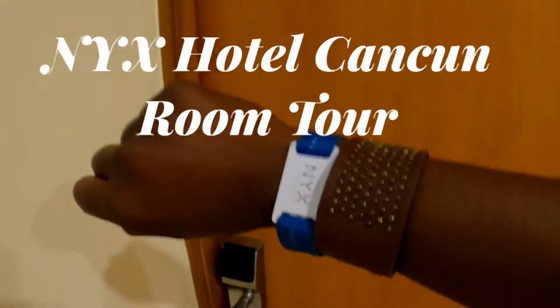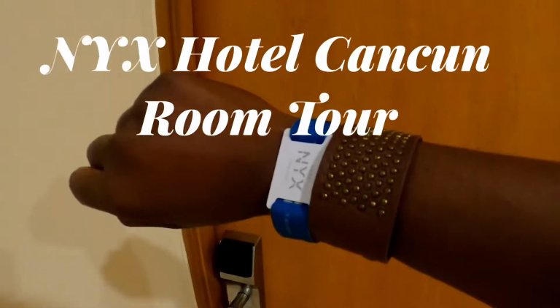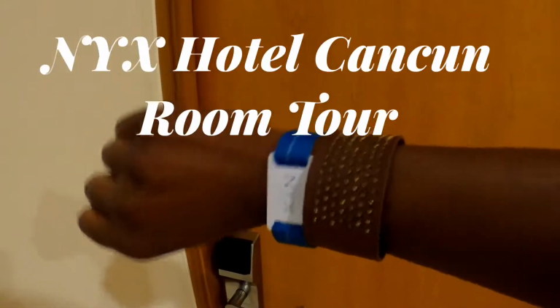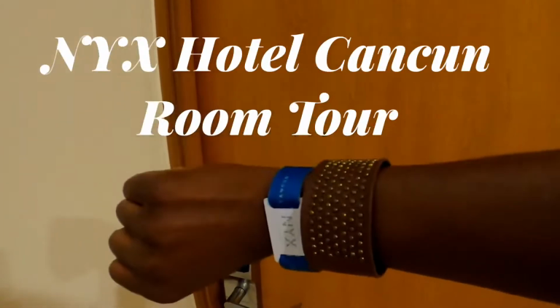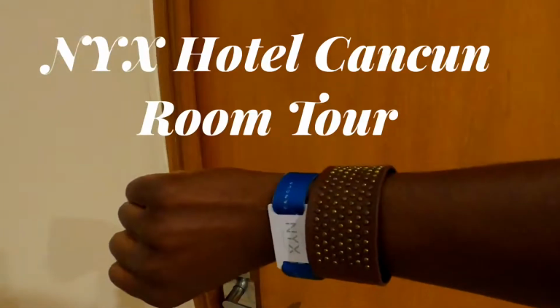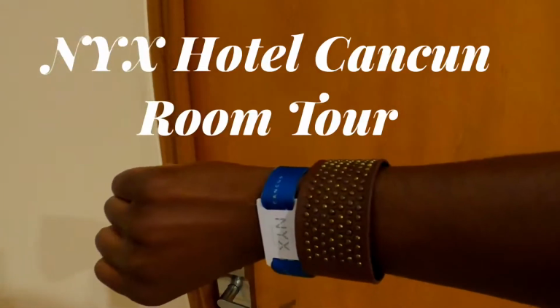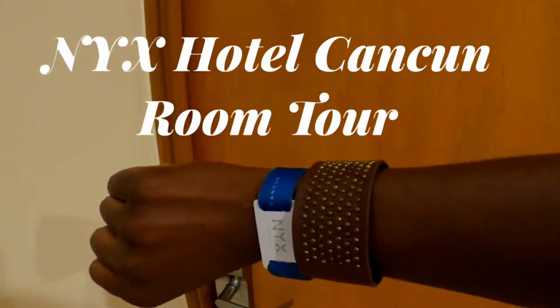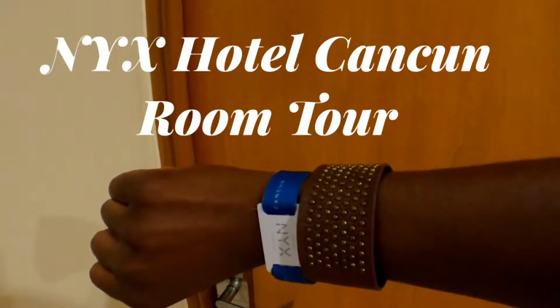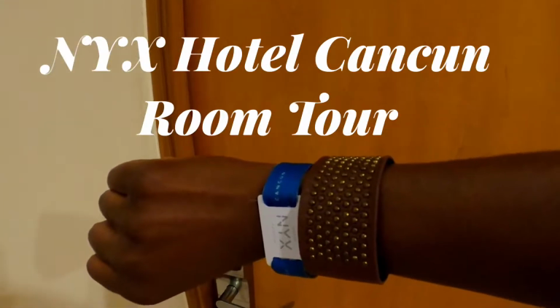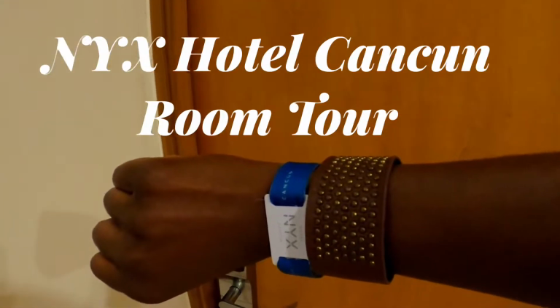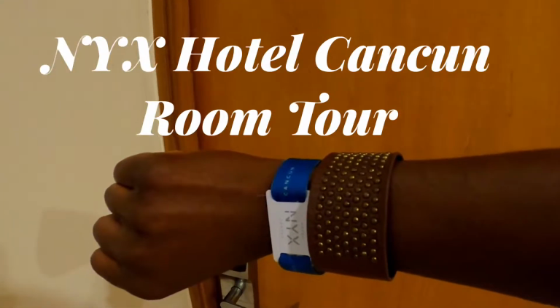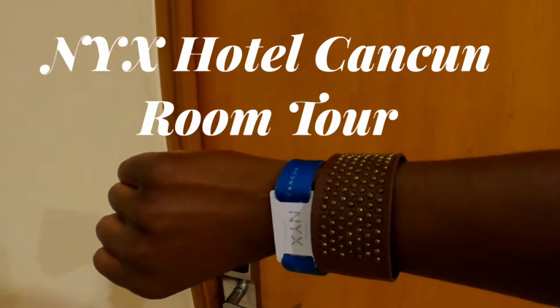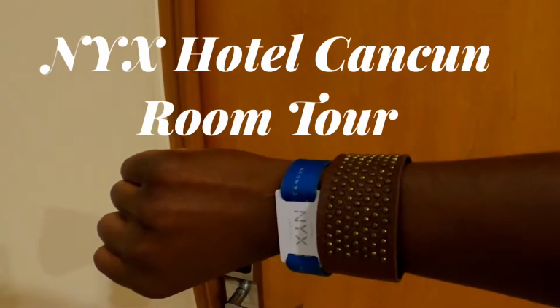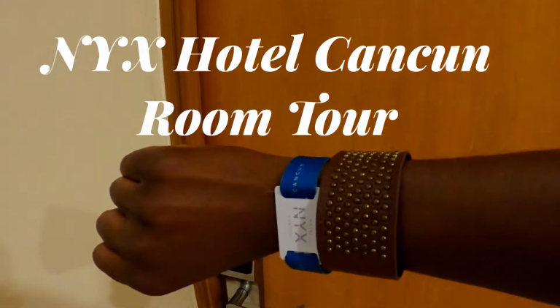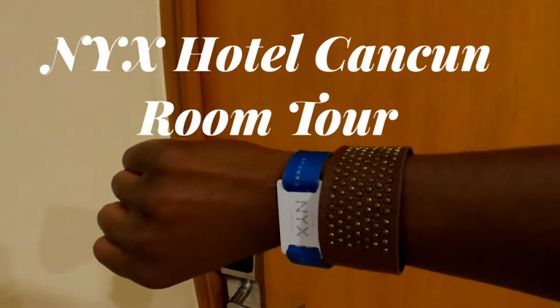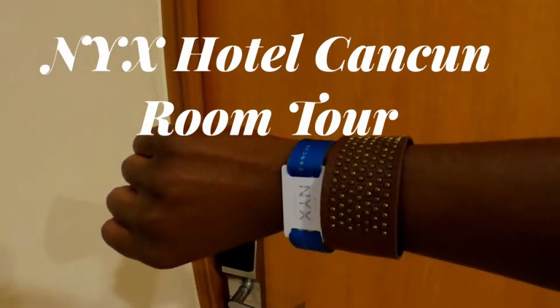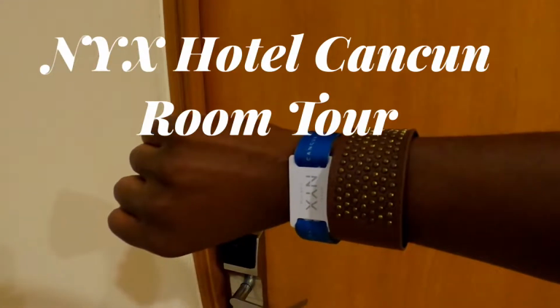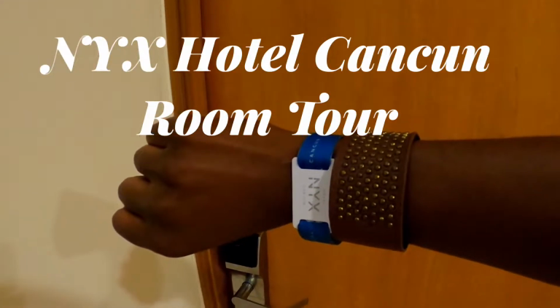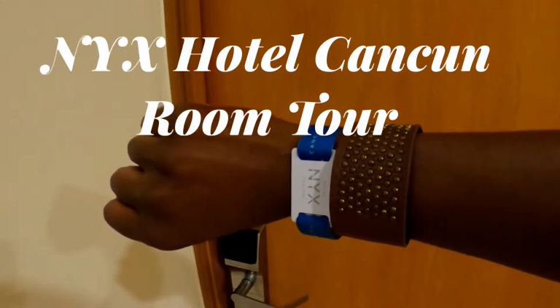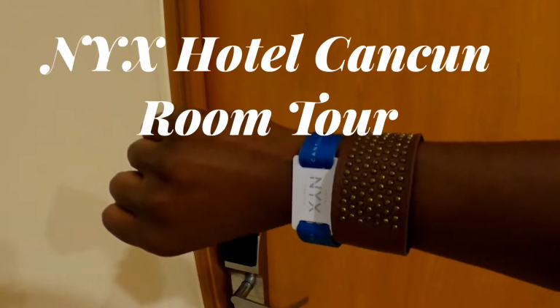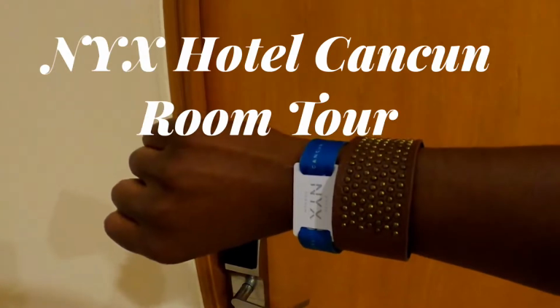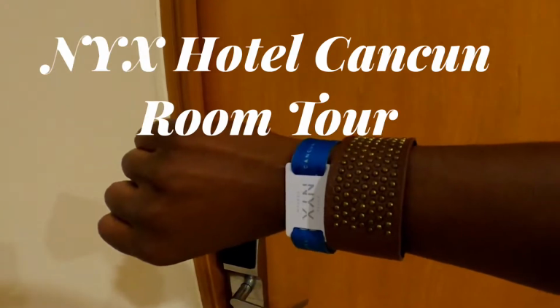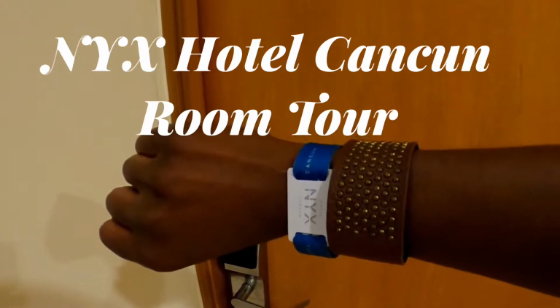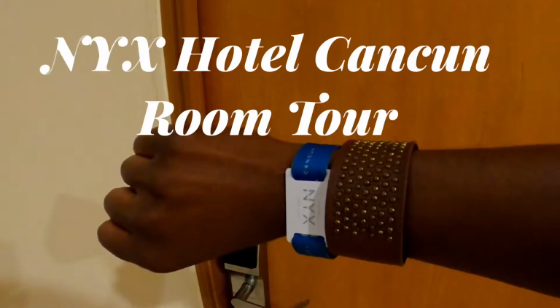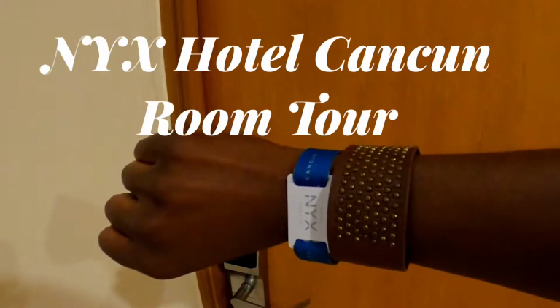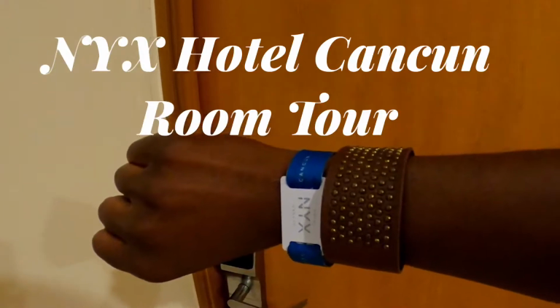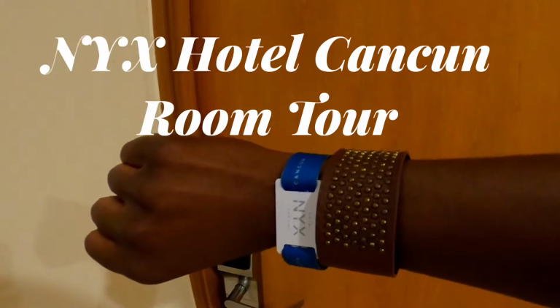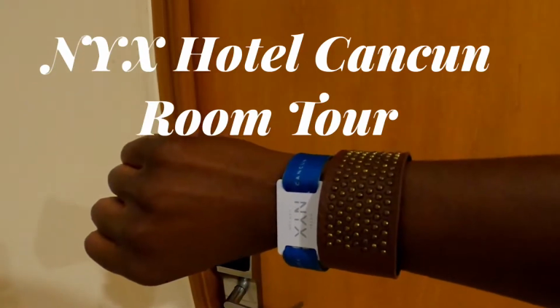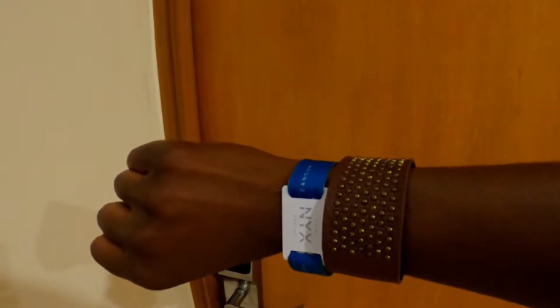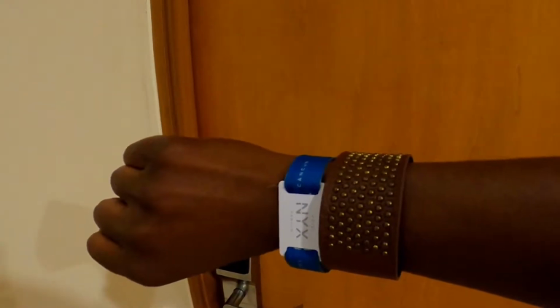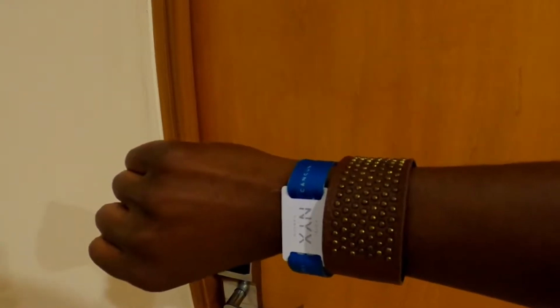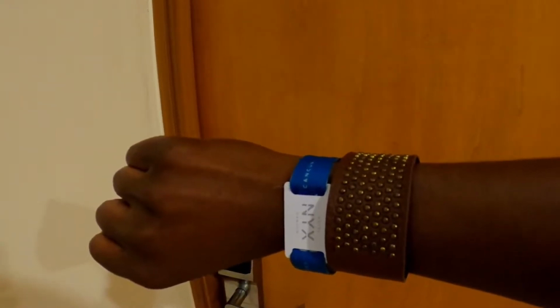Hi everybody and welcome back to my channel. My name is Cecily and I'm getting ready to show you the NYX Hotel Cancun room tour.